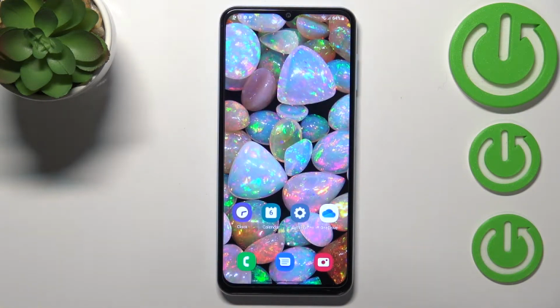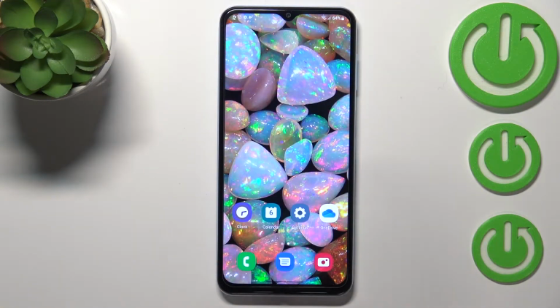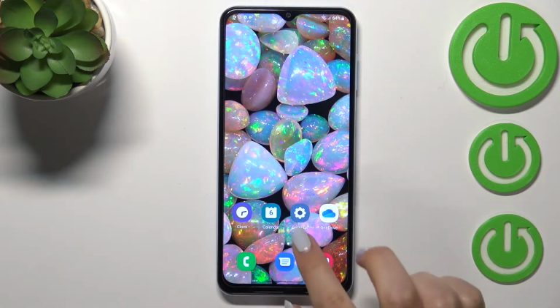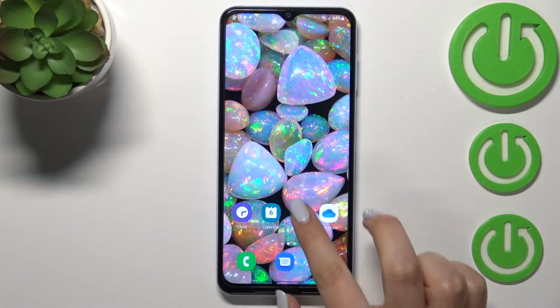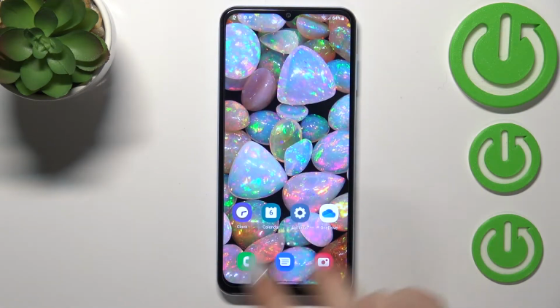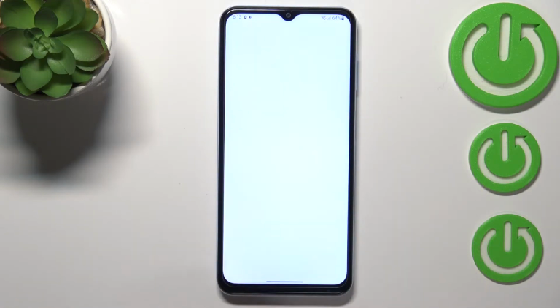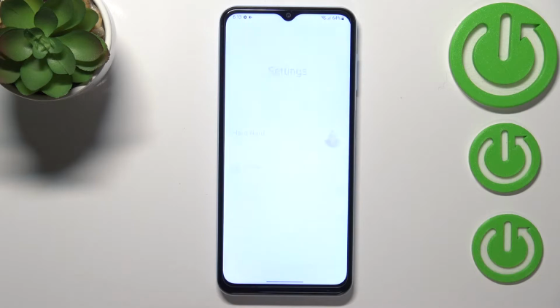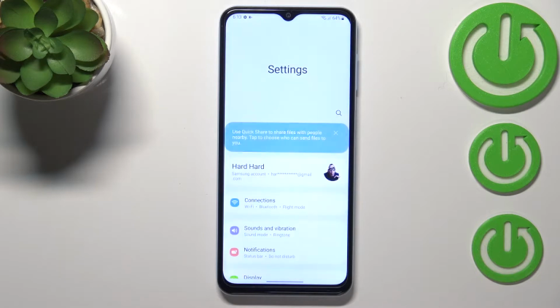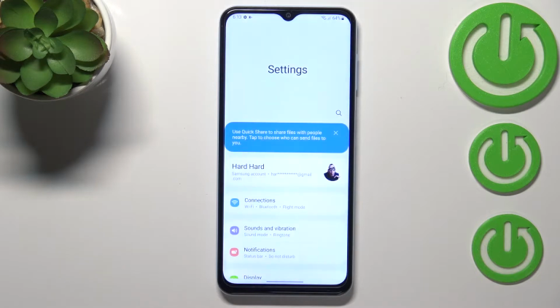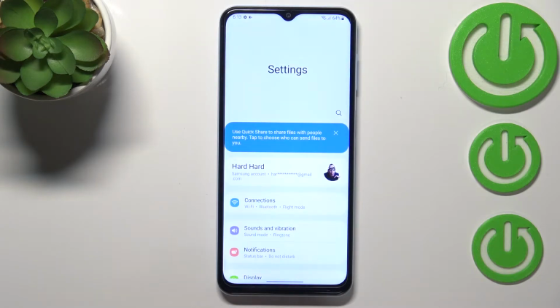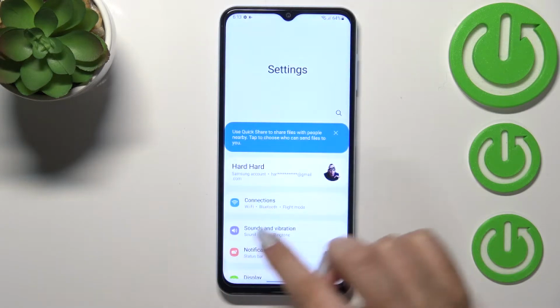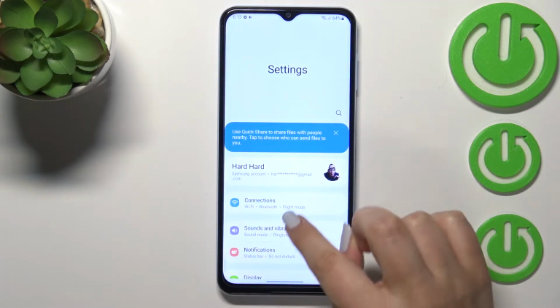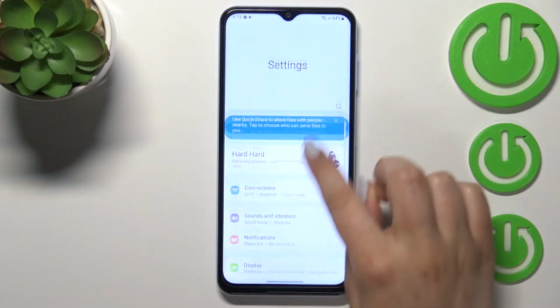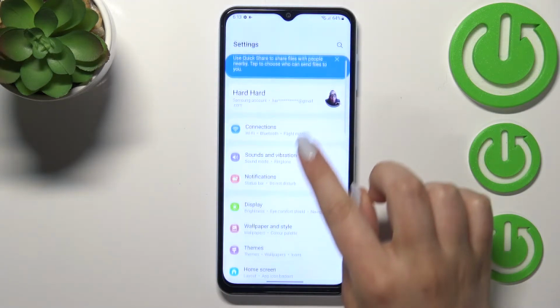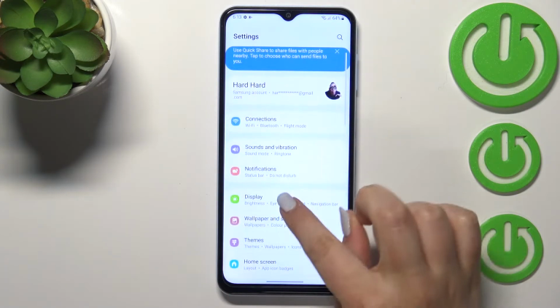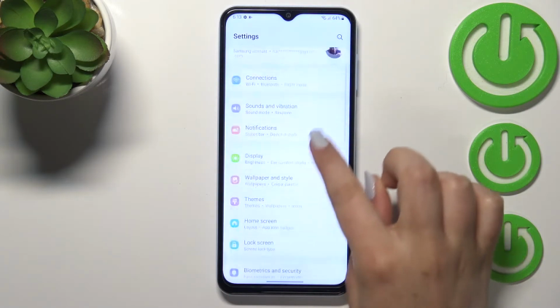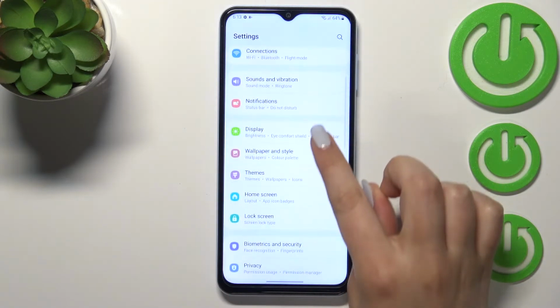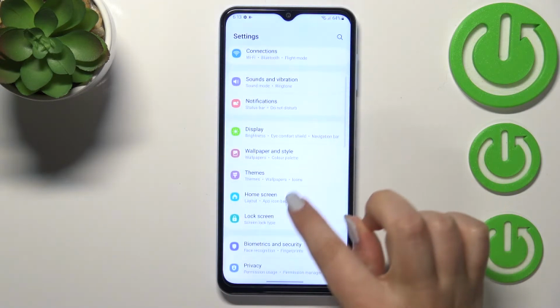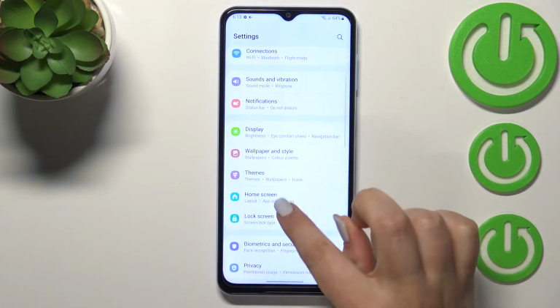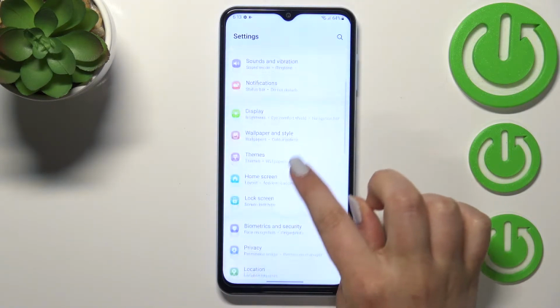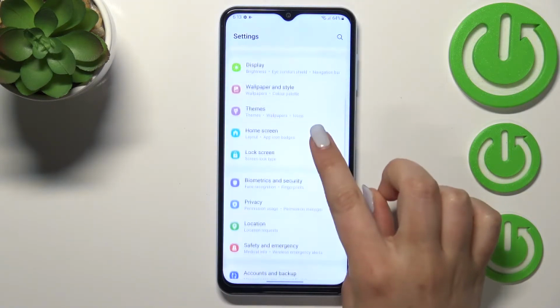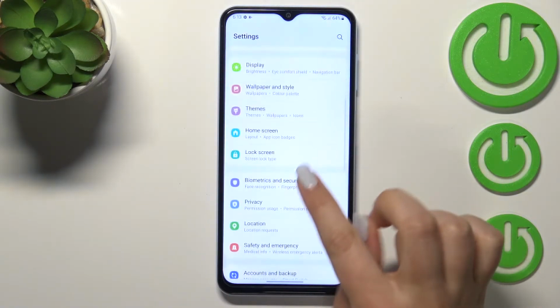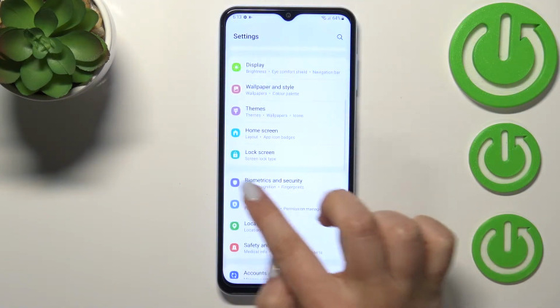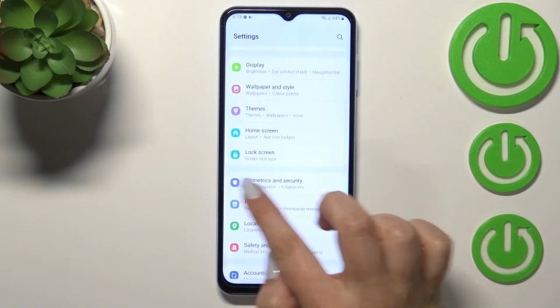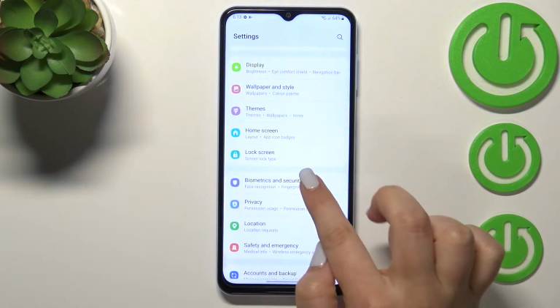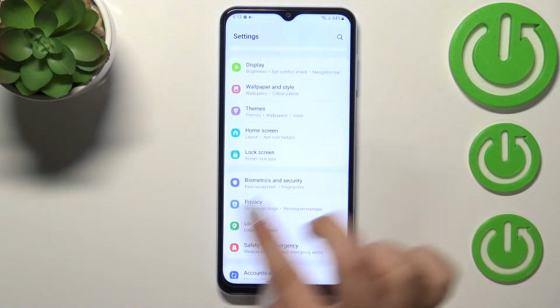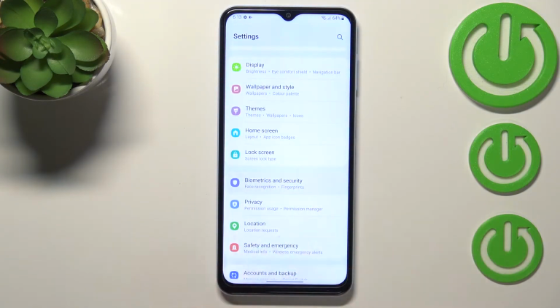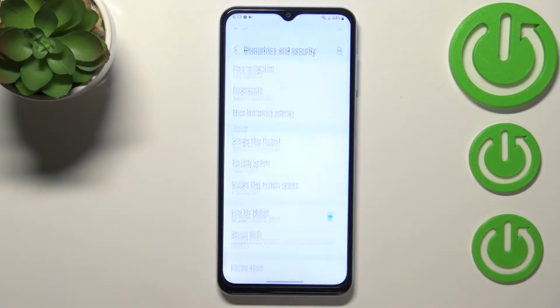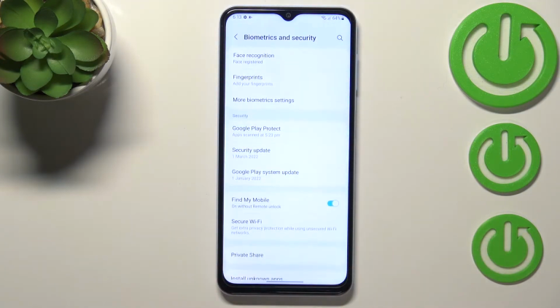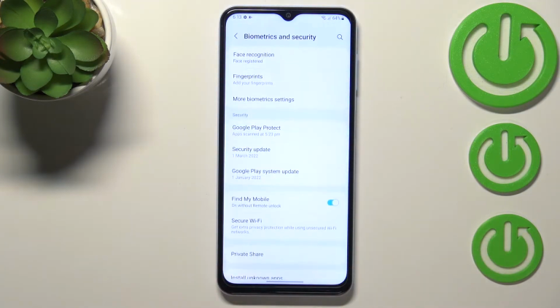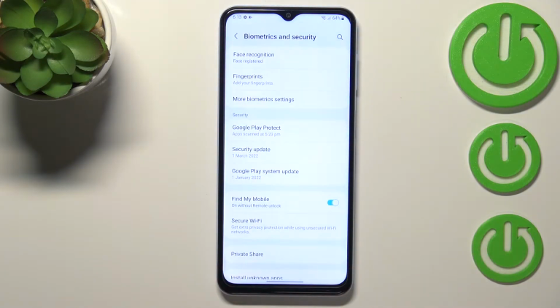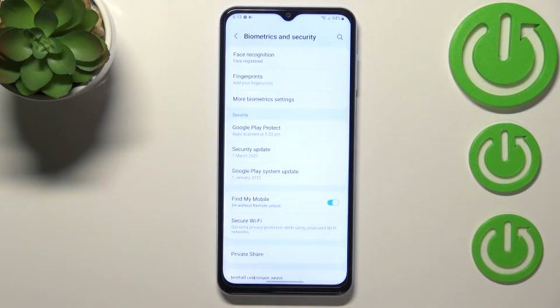First of all, let's open the Settings, and here we have to scroll down in order to find Biometrics and Security.